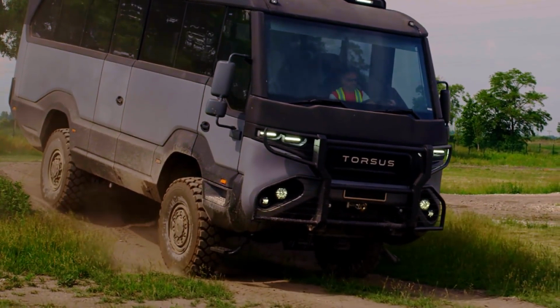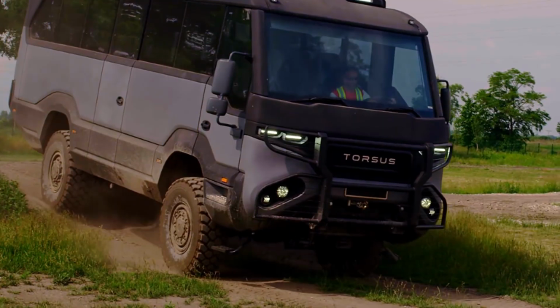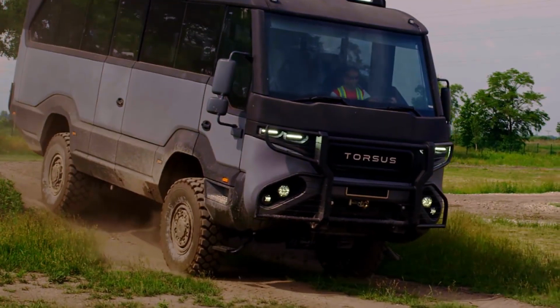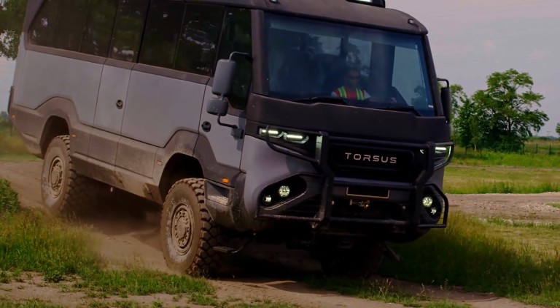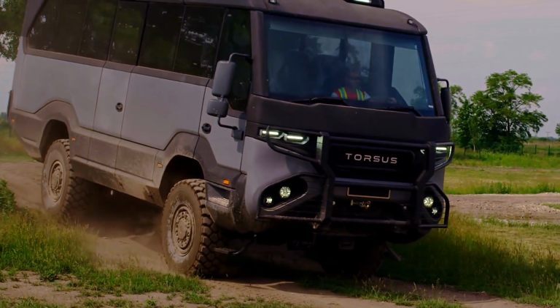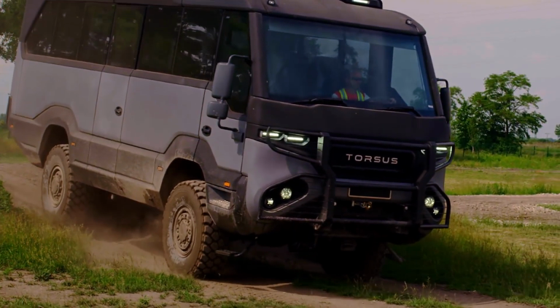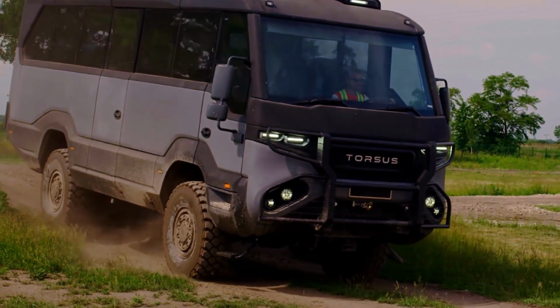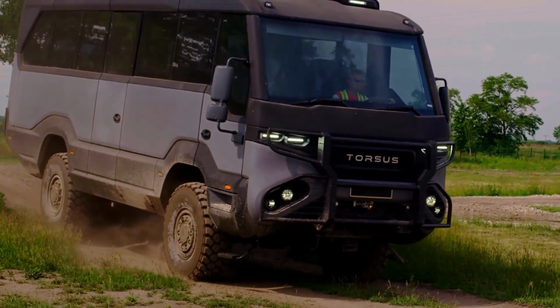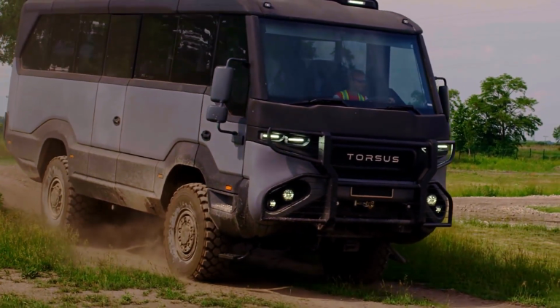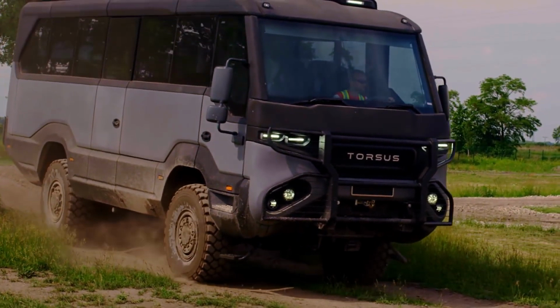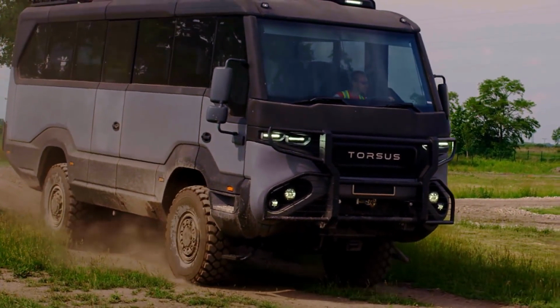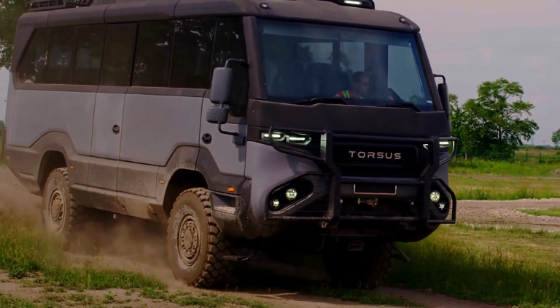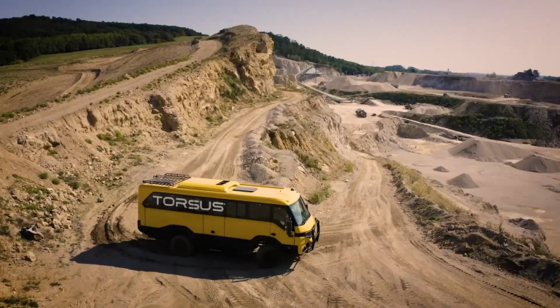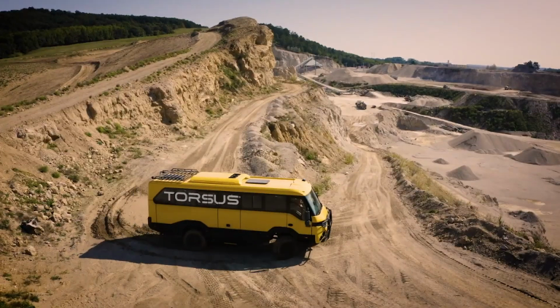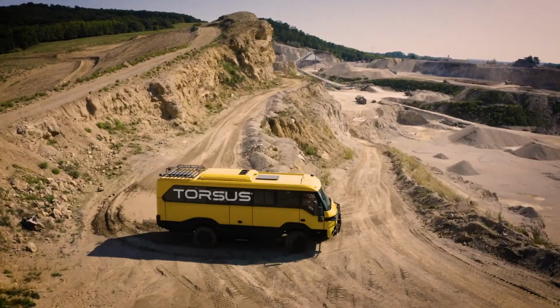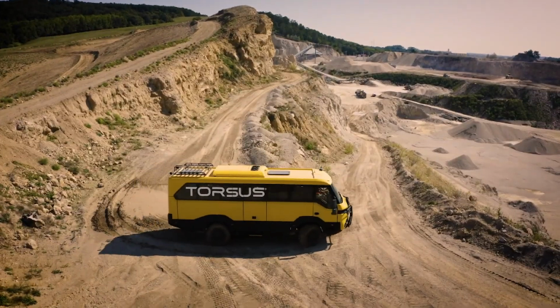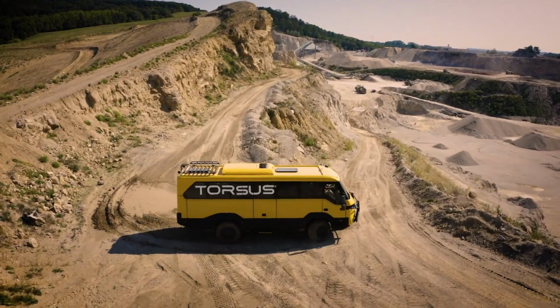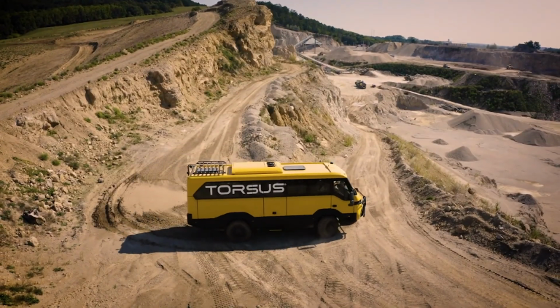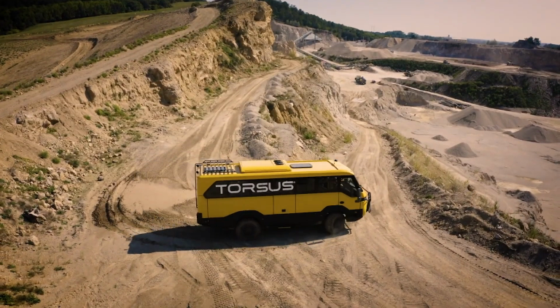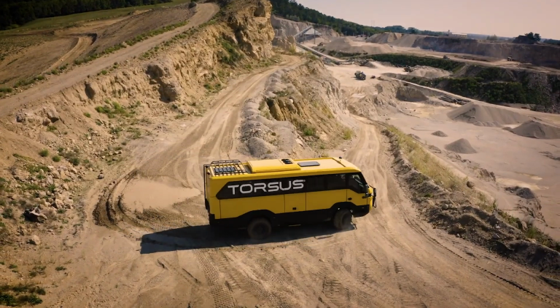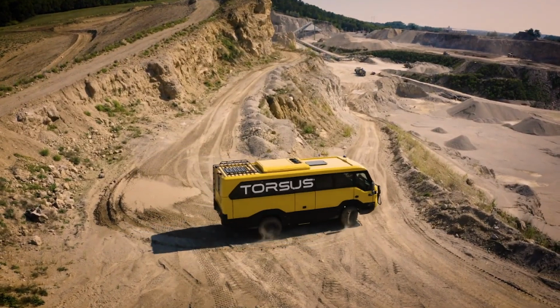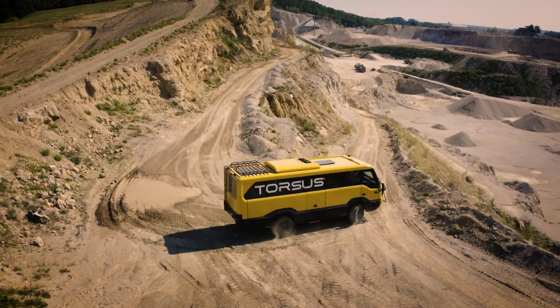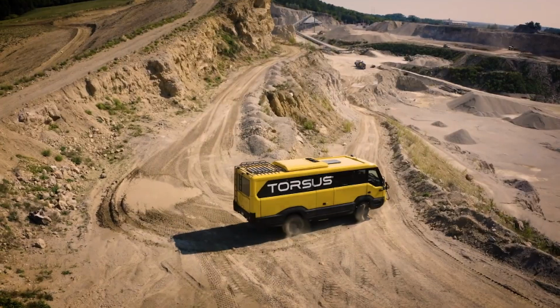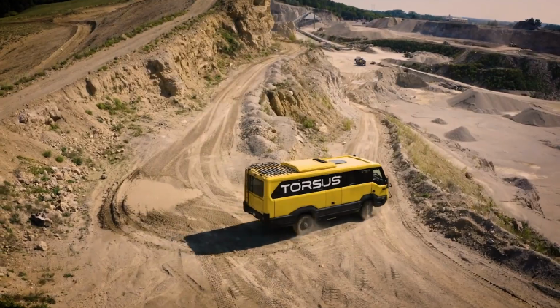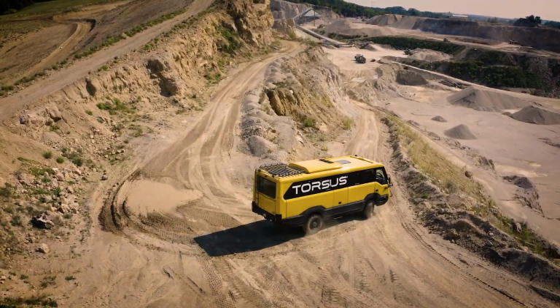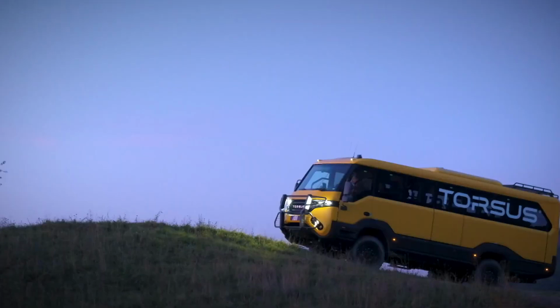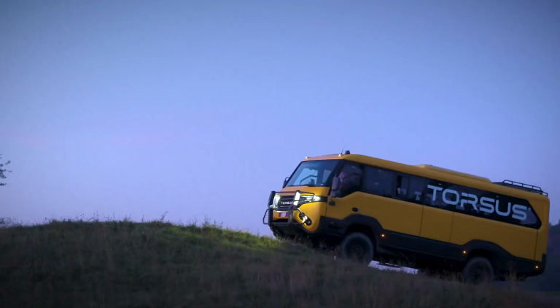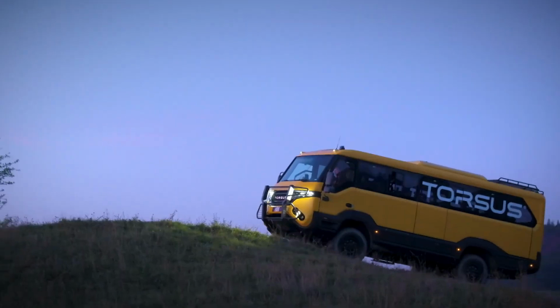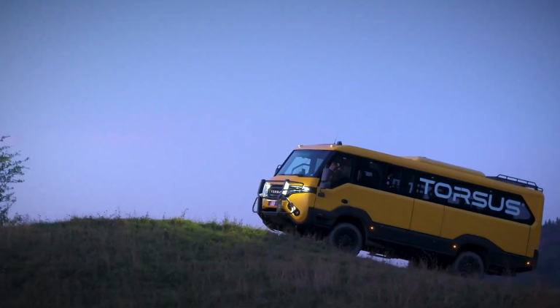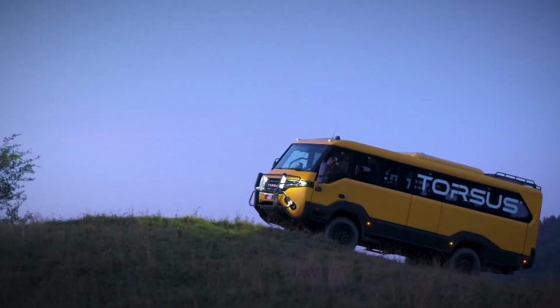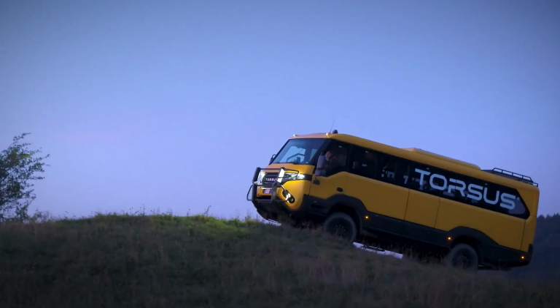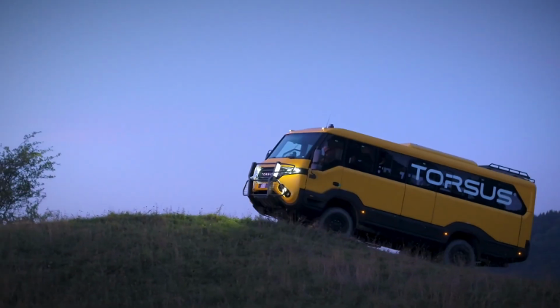The Torsus Praetorian delivers a simple message: when roads disappear, engineering does not retreat. It evolves.